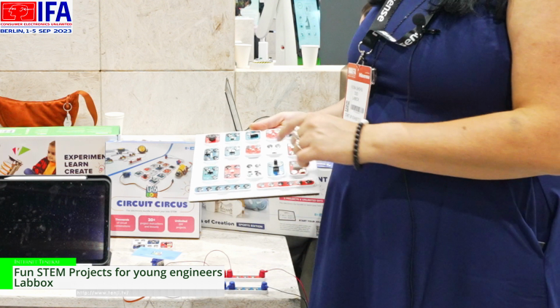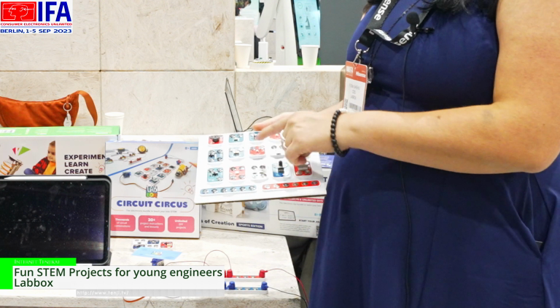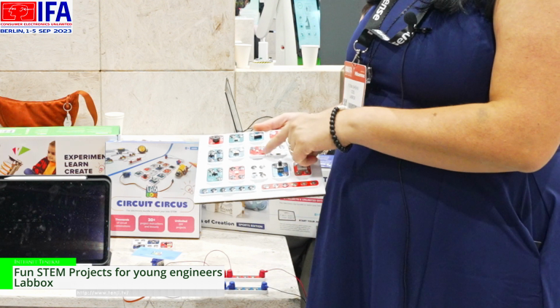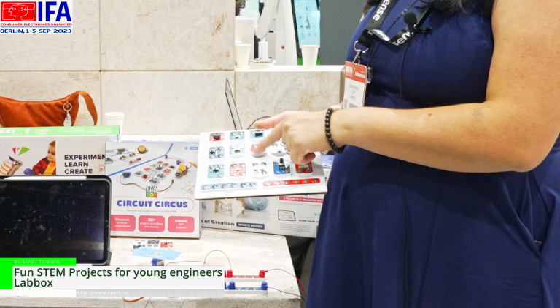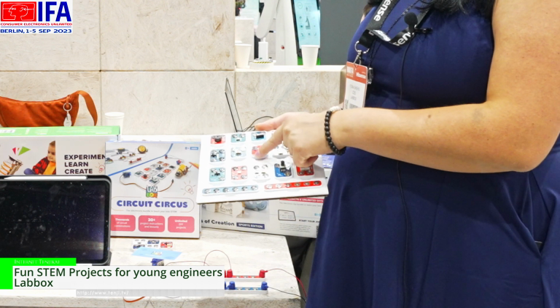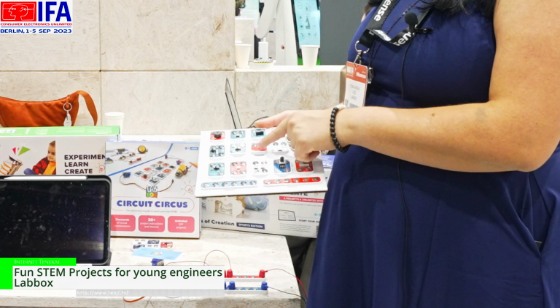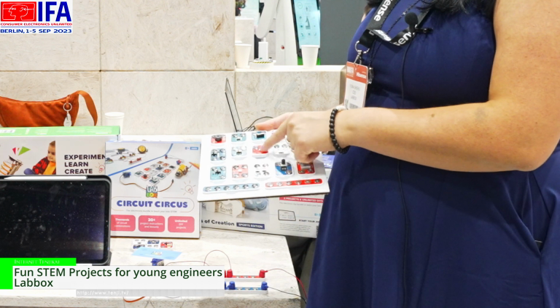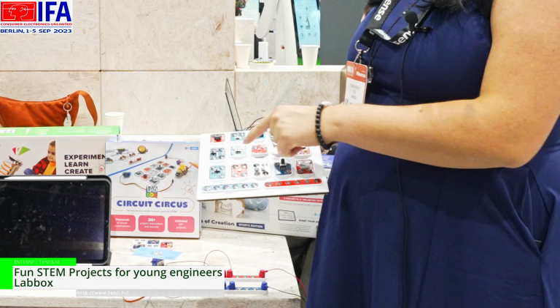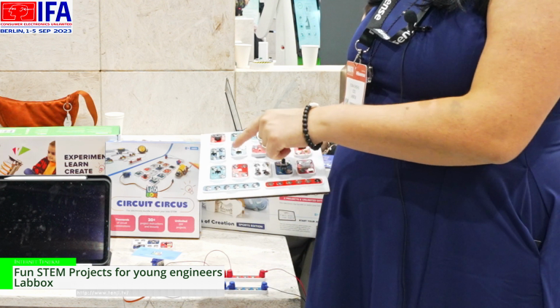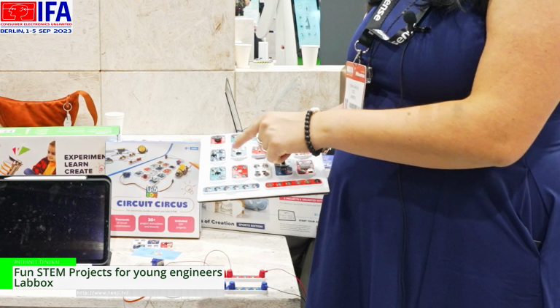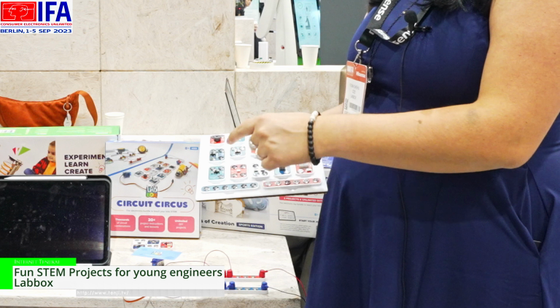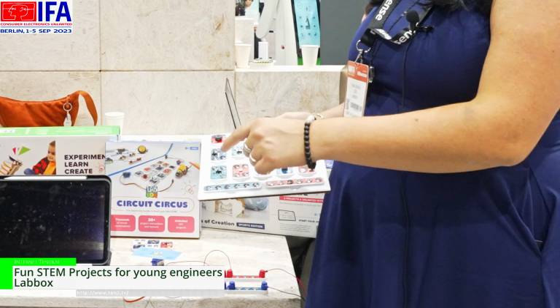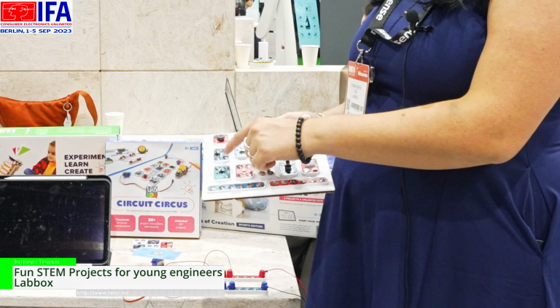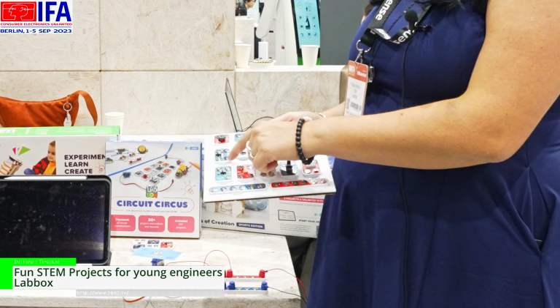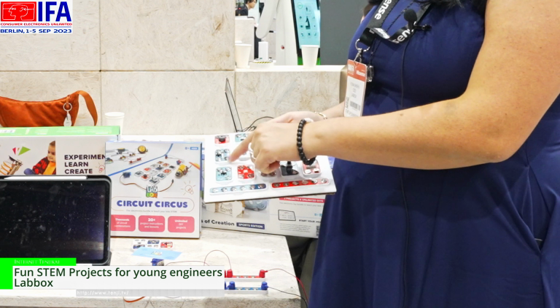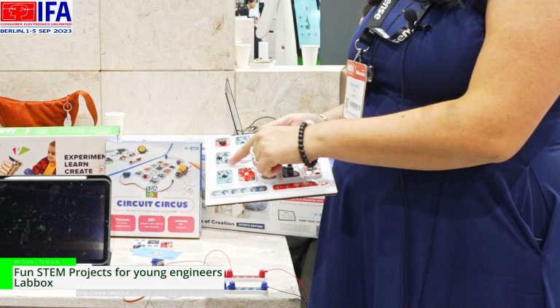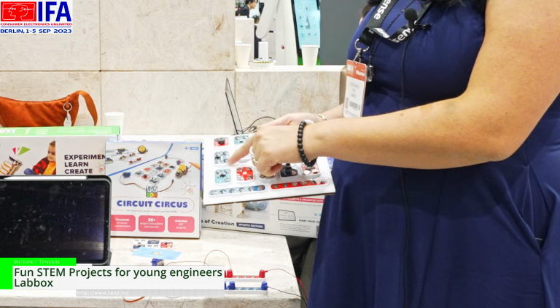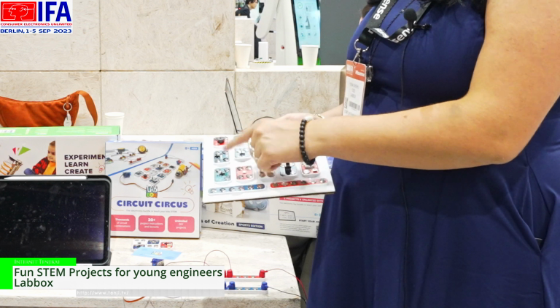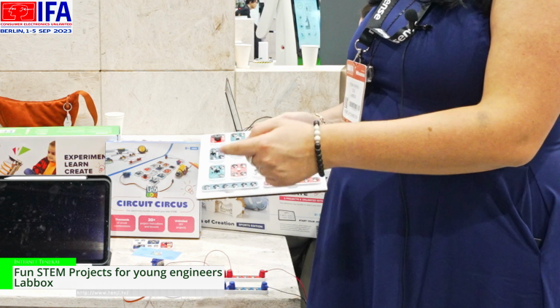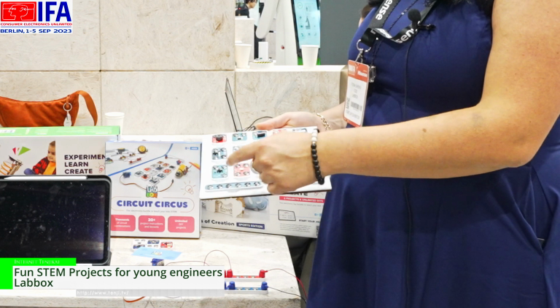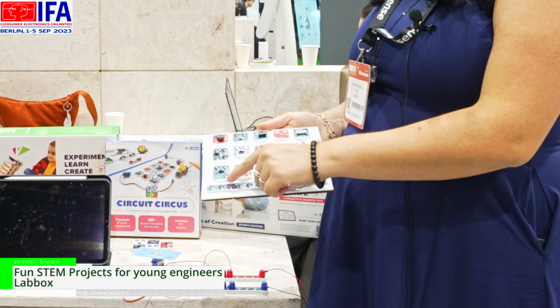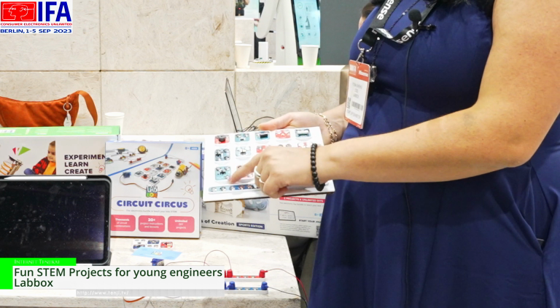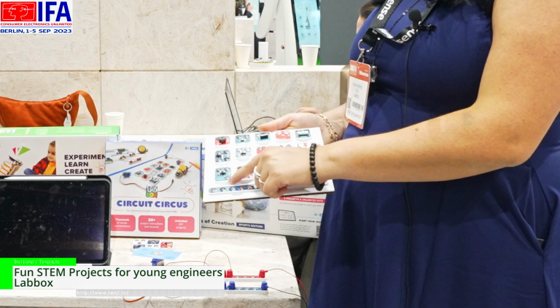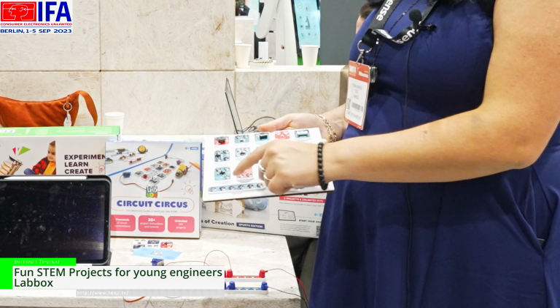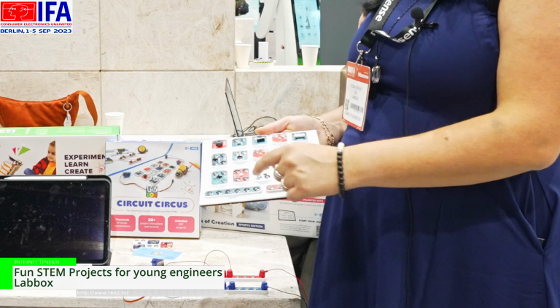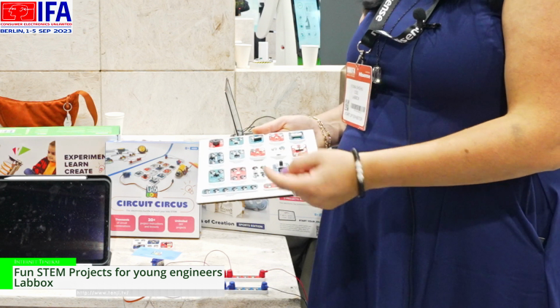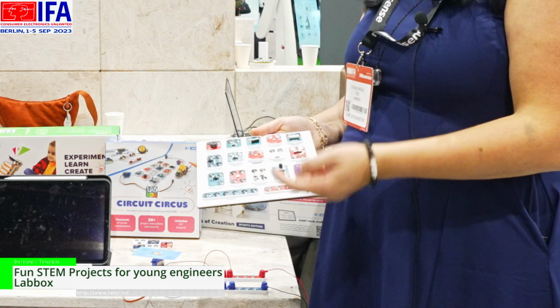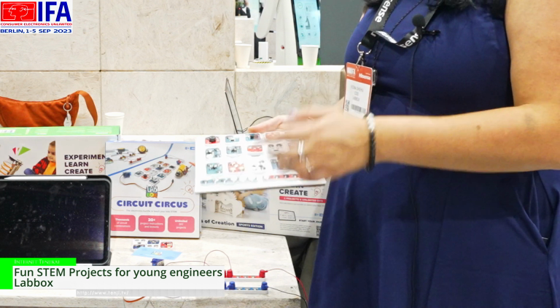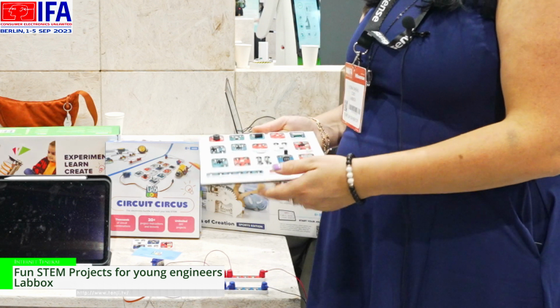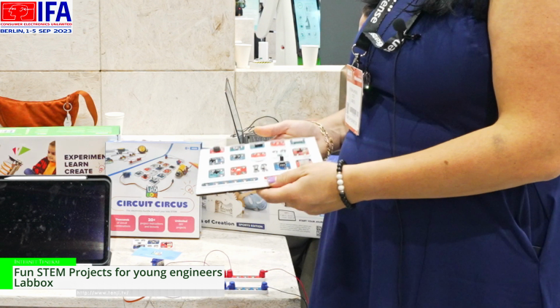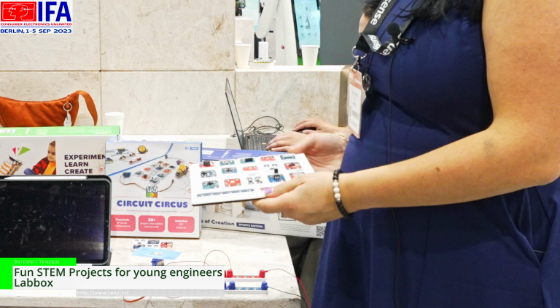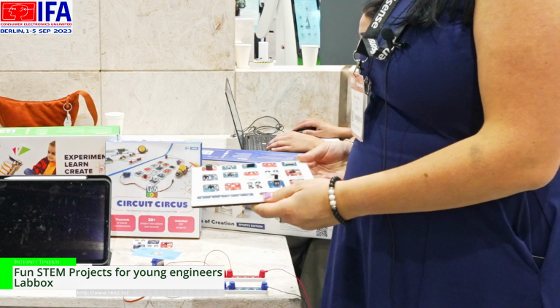So here we have a LED light, a switch, a distance sensor, a light sensor, and so on.